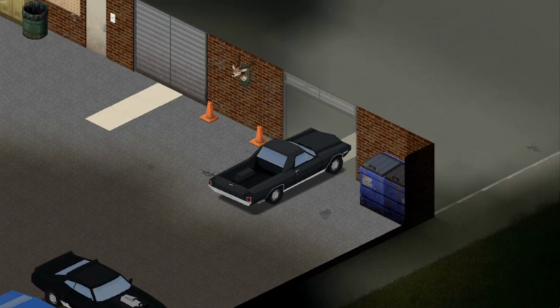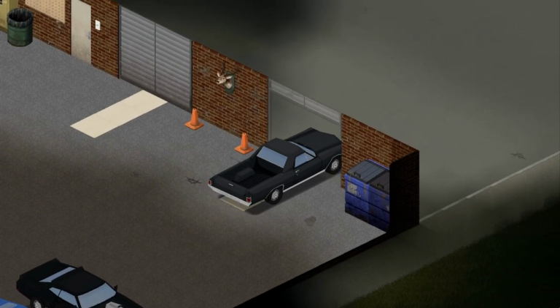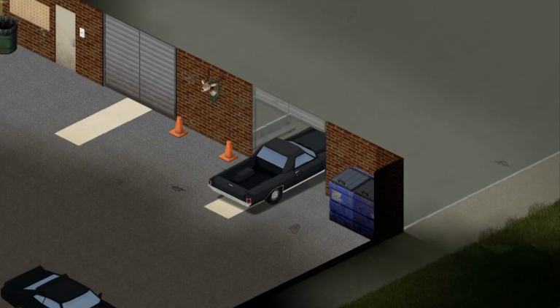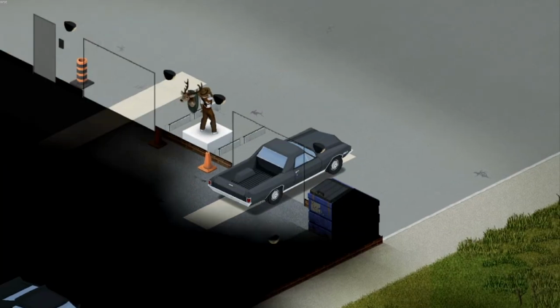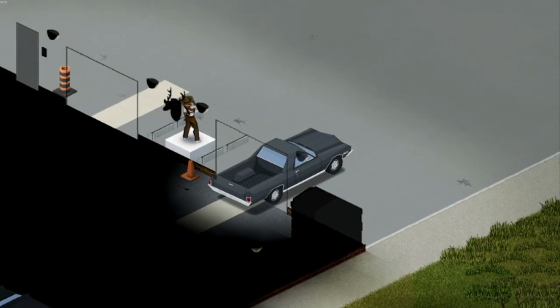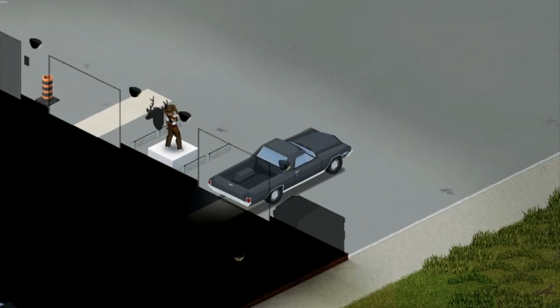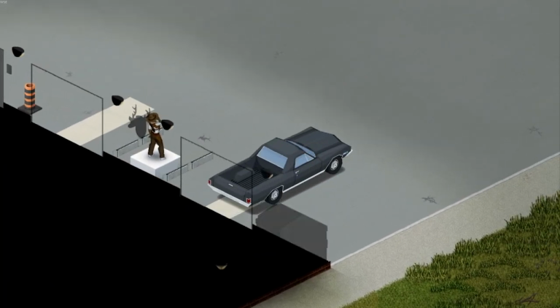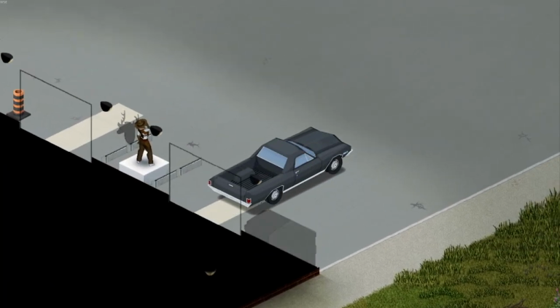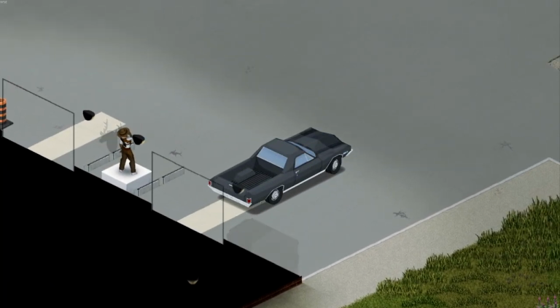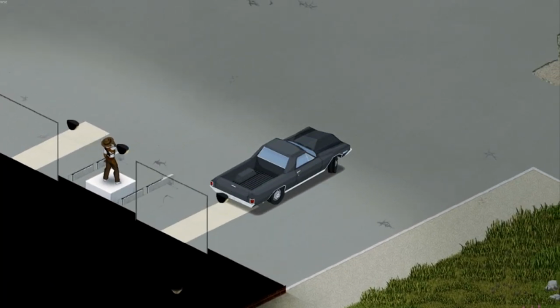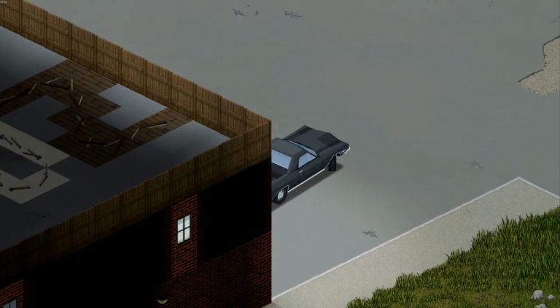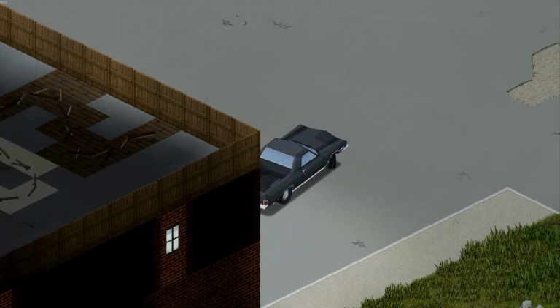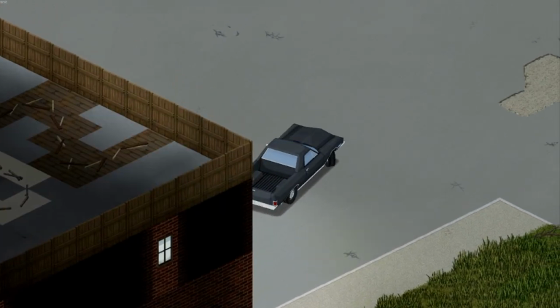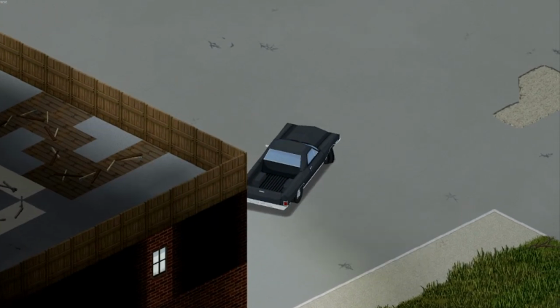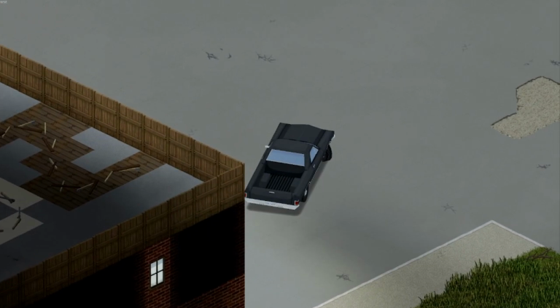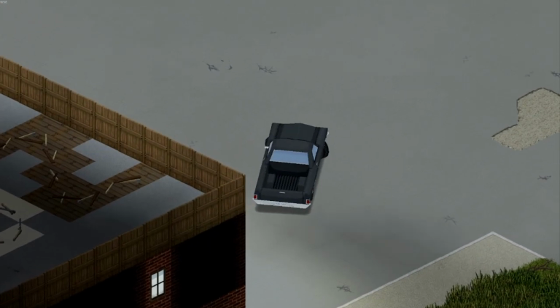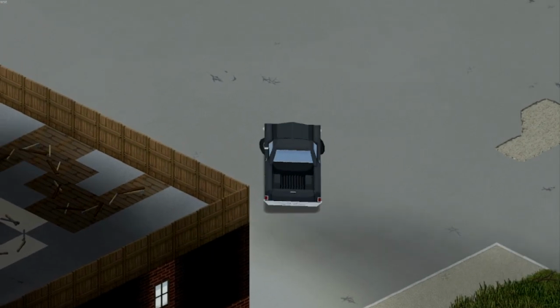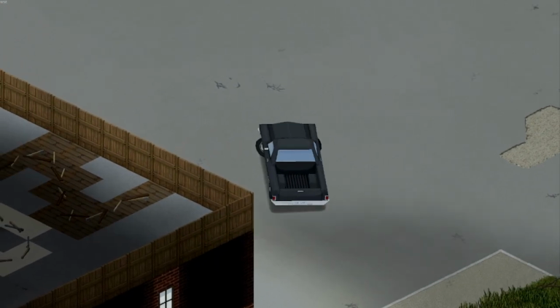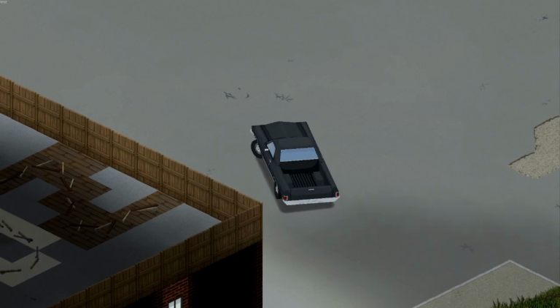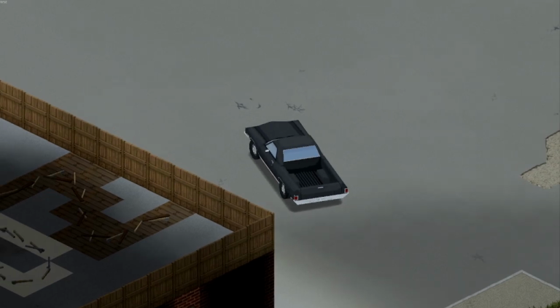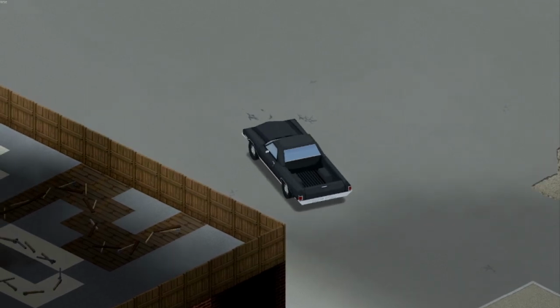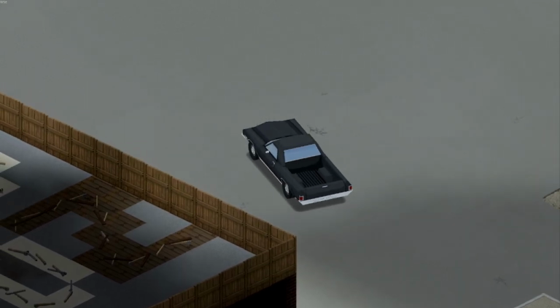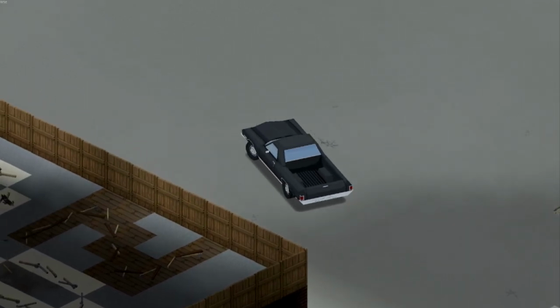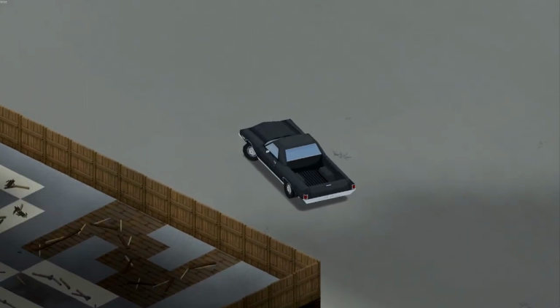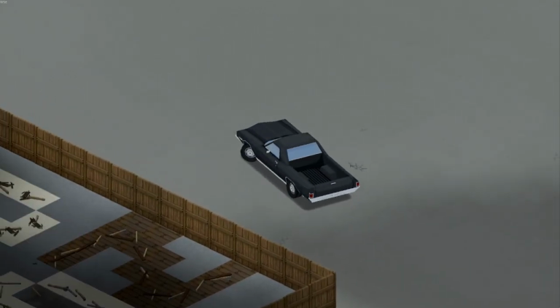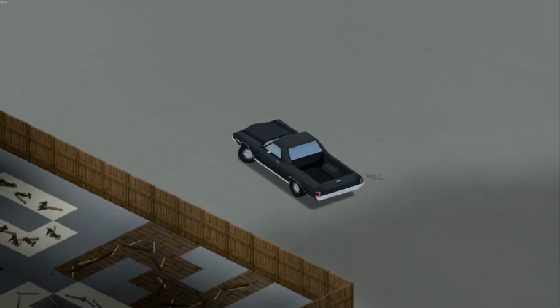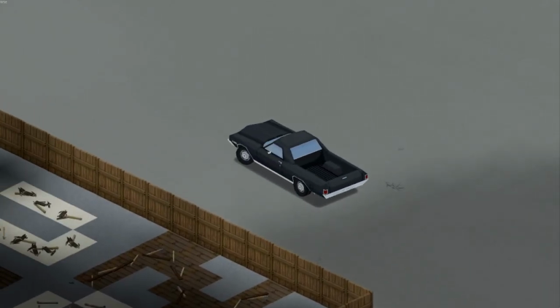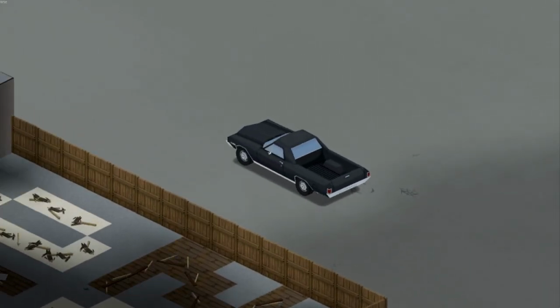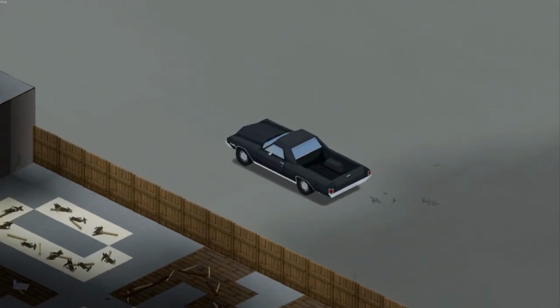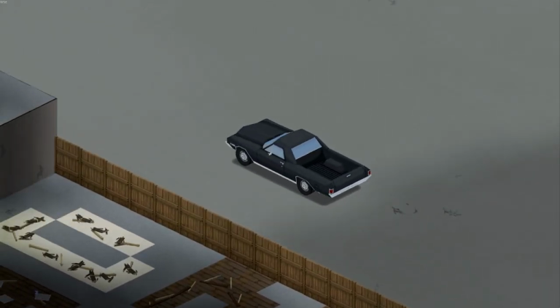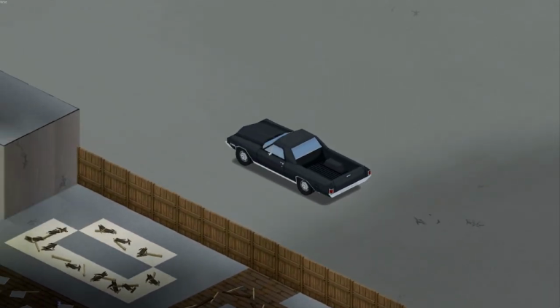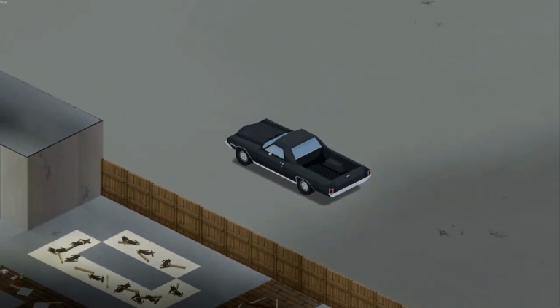Anyways, thank you all for stopping by, and I'll see you next time on Project Zomboid House Flip. Have a good one, Buds!